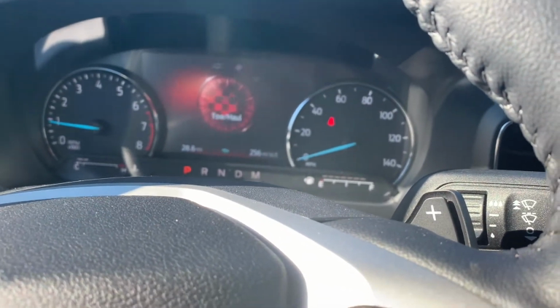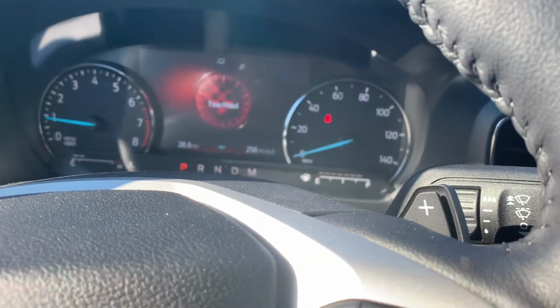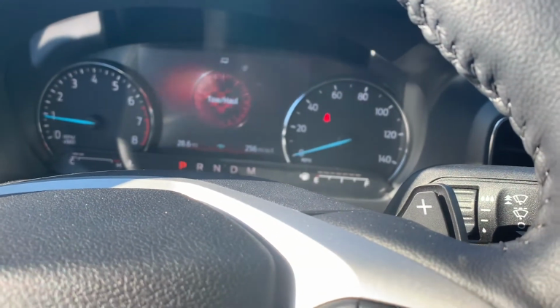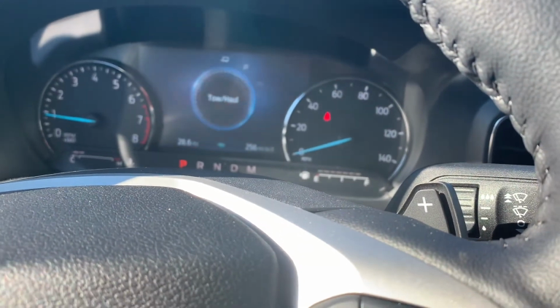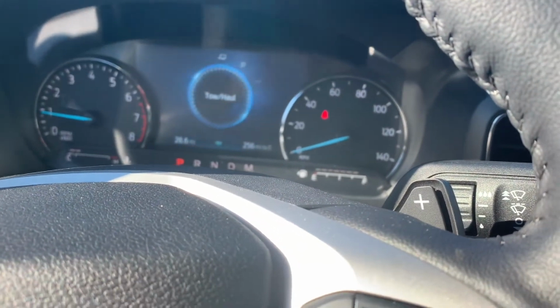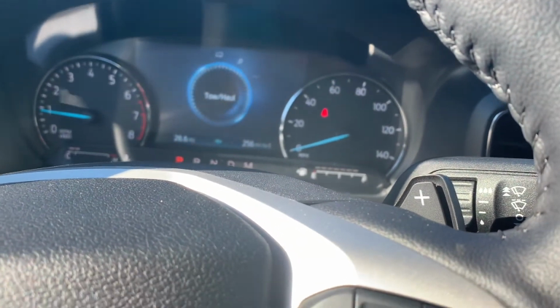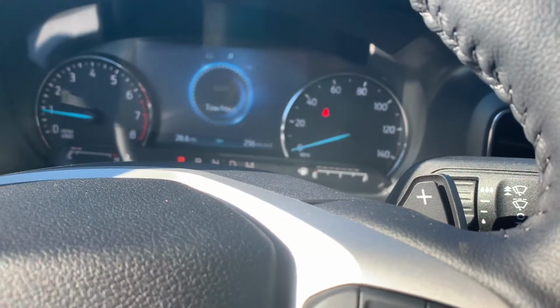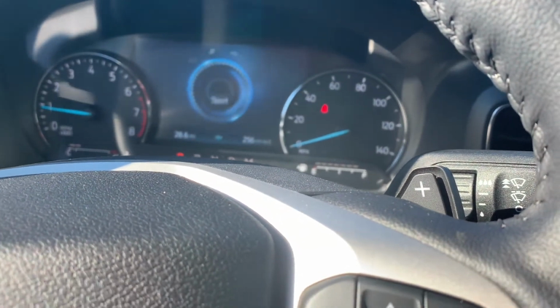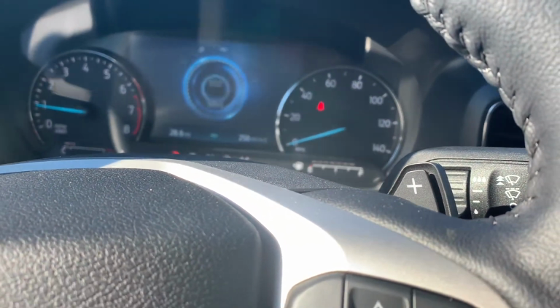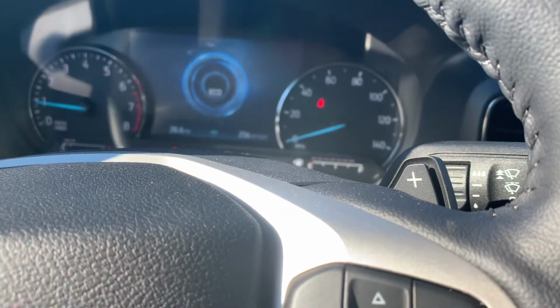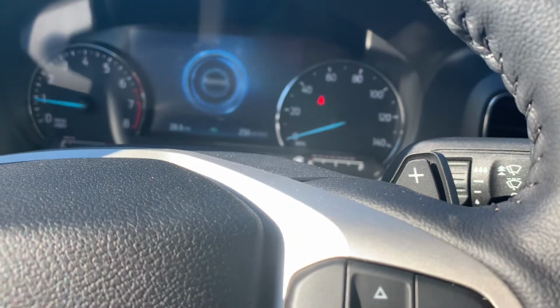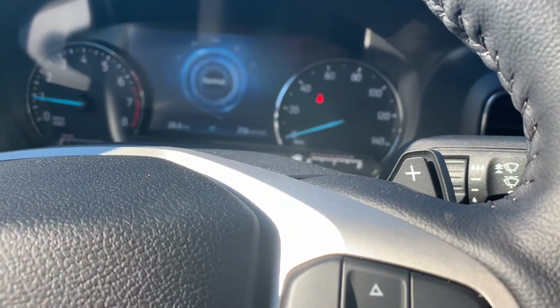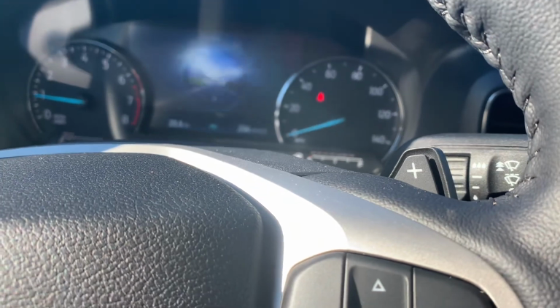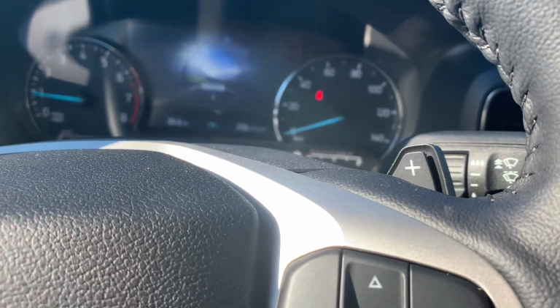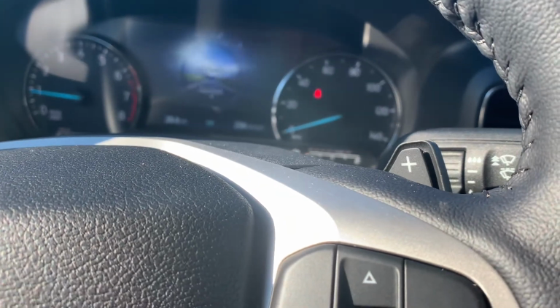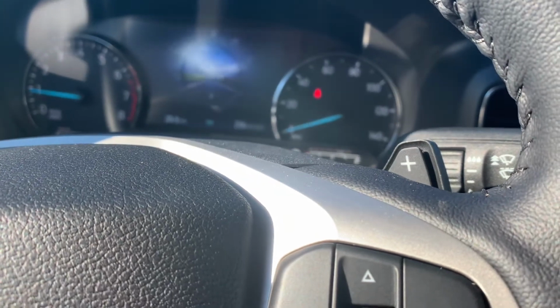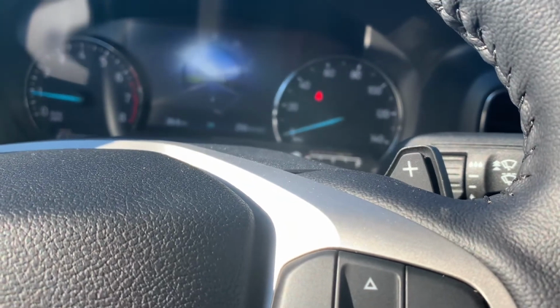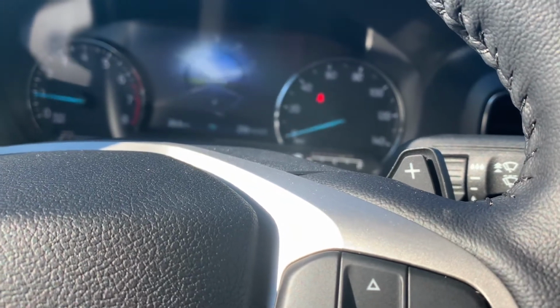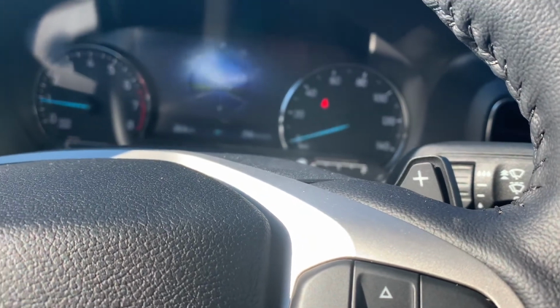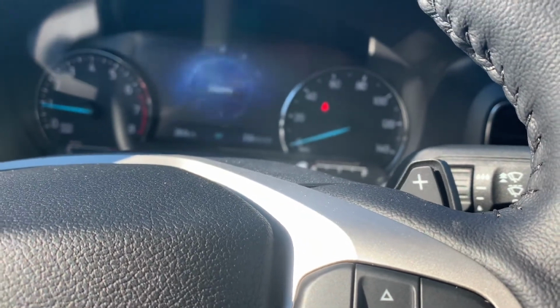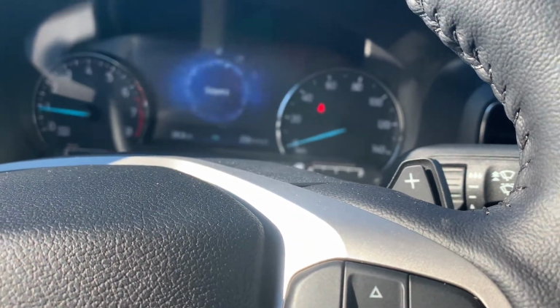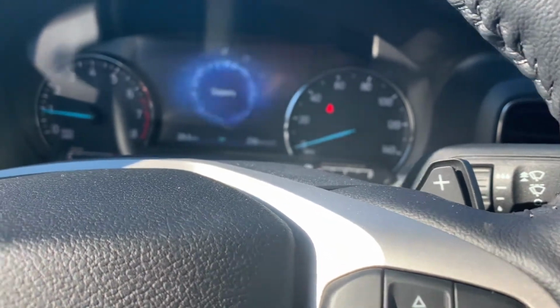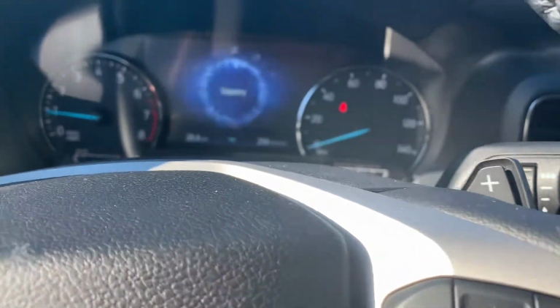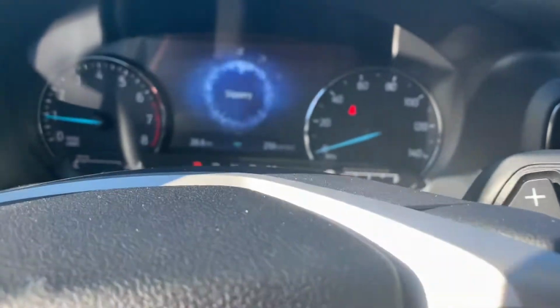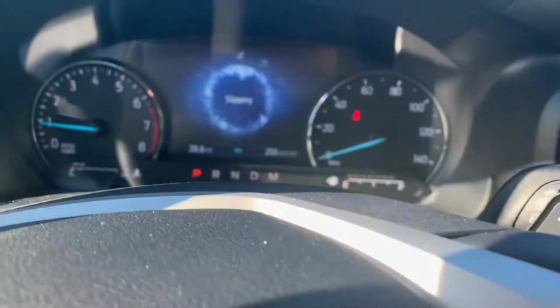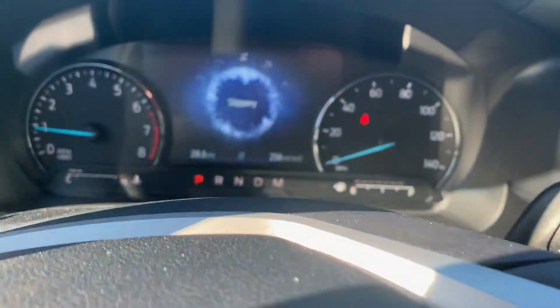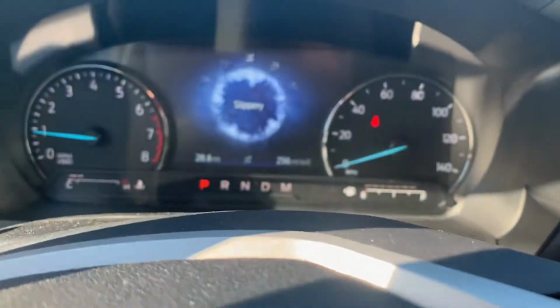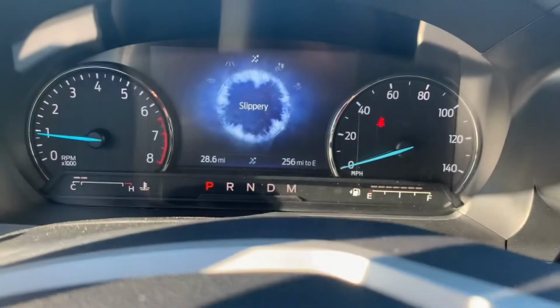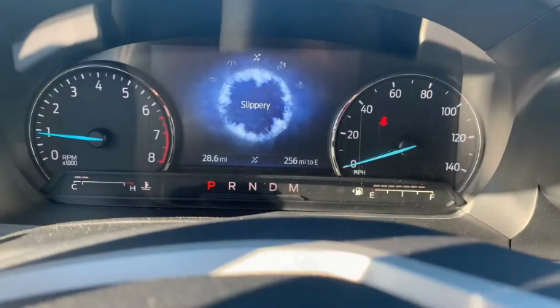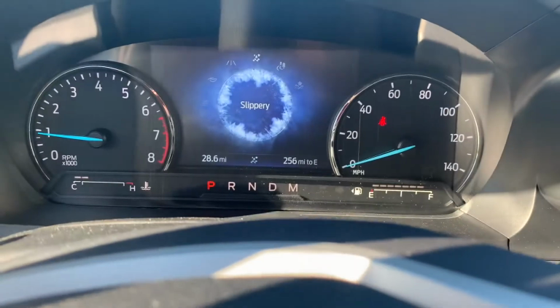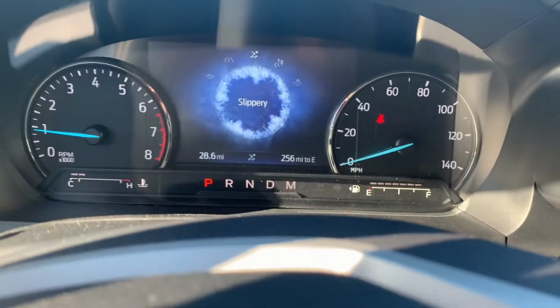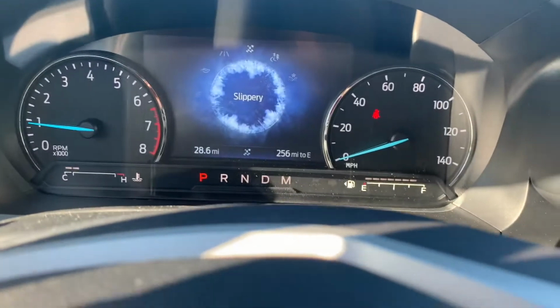Sport, tow, eco, normal — all that, which is real nice.